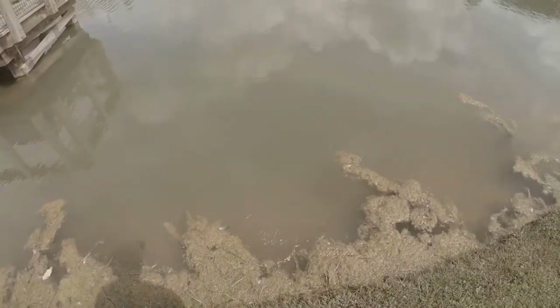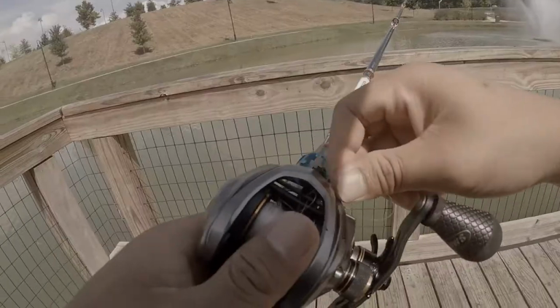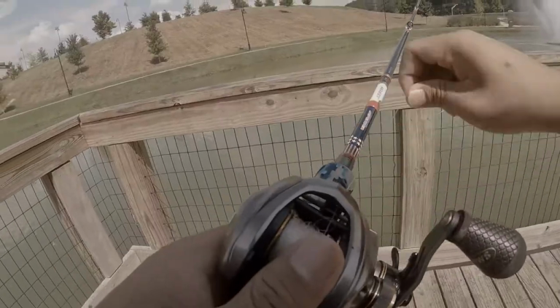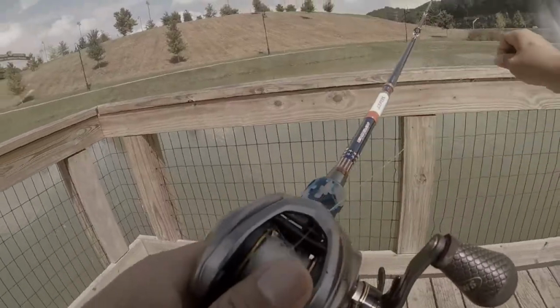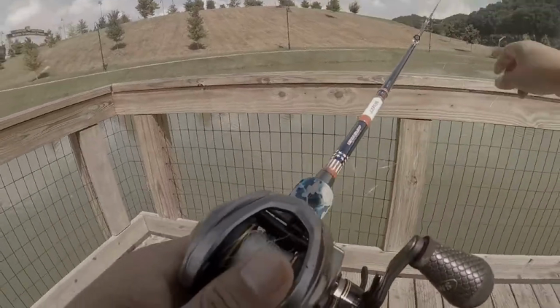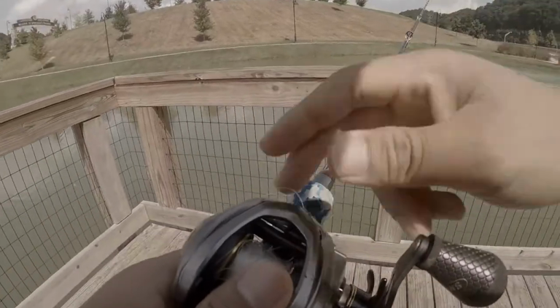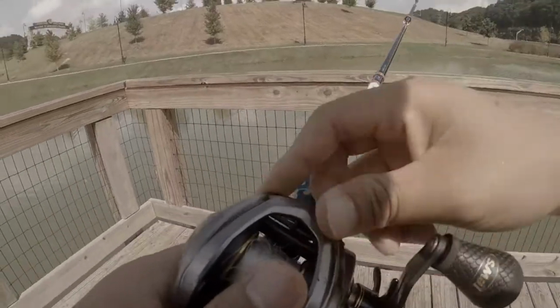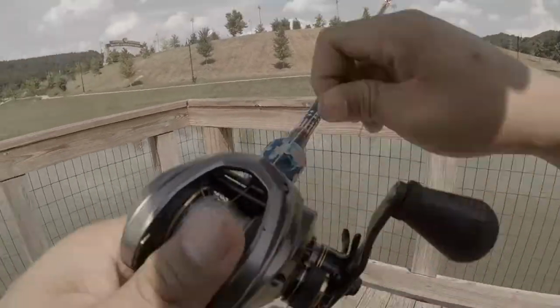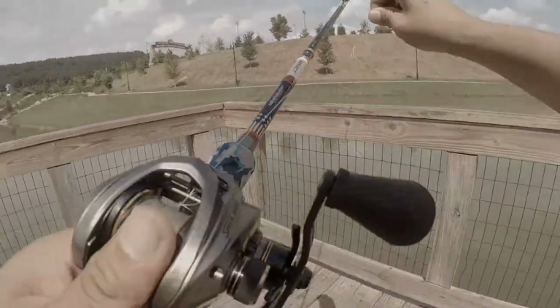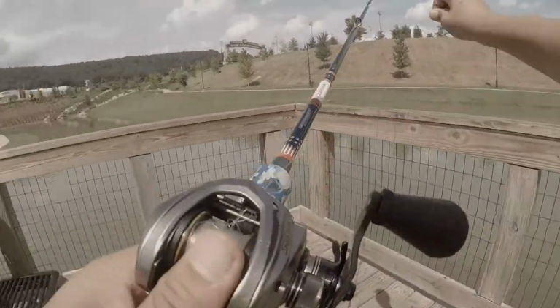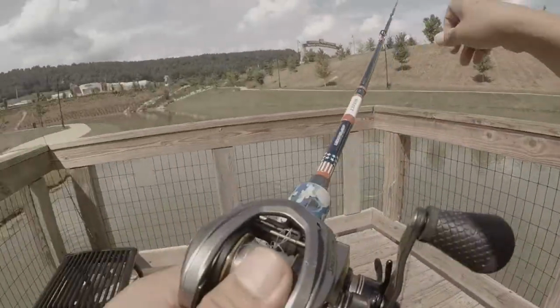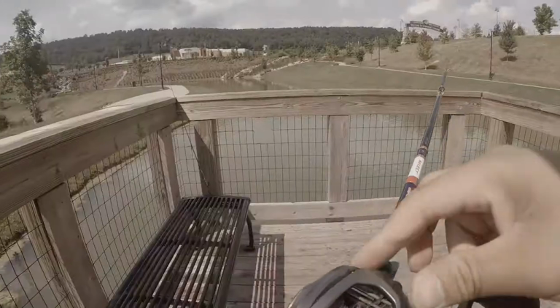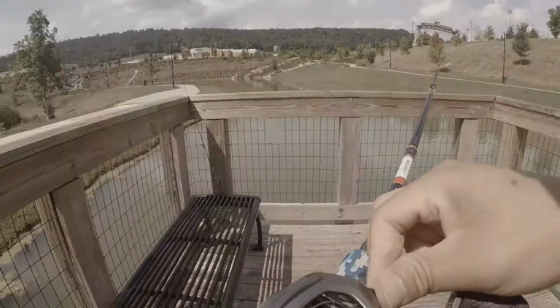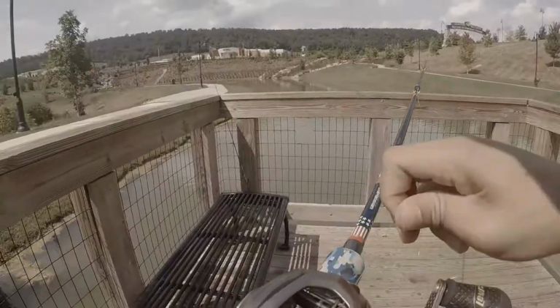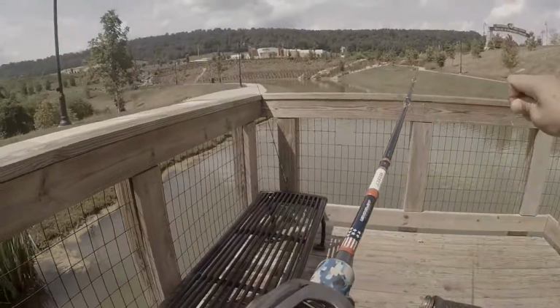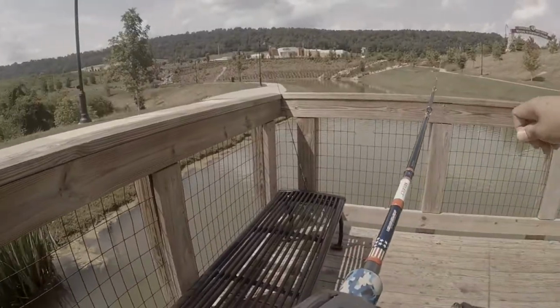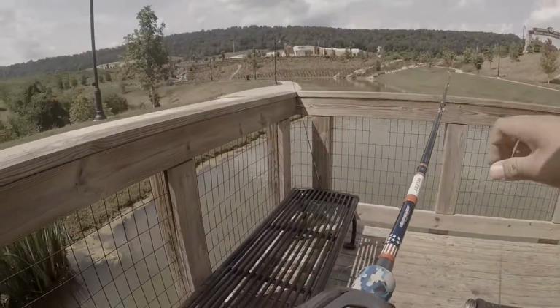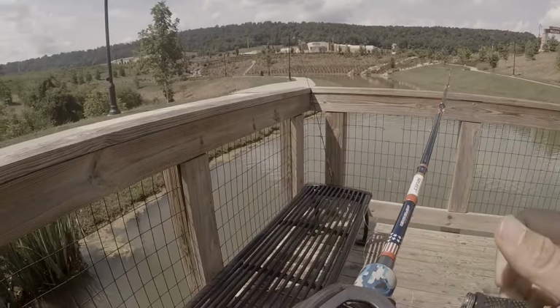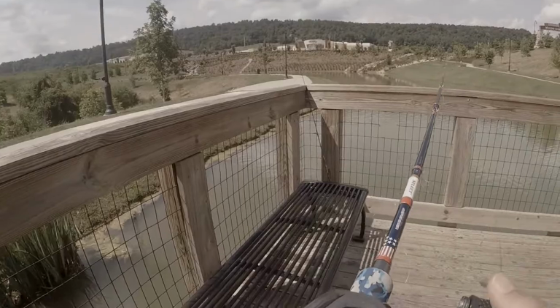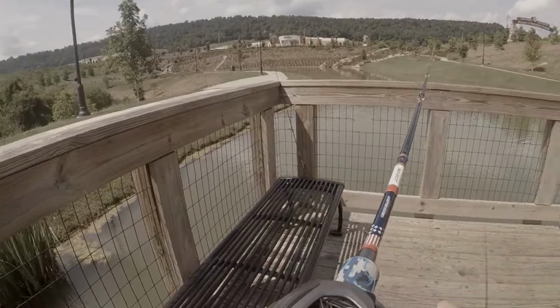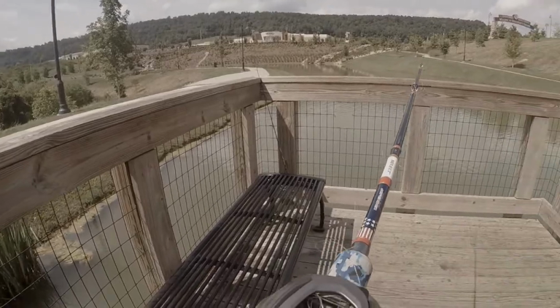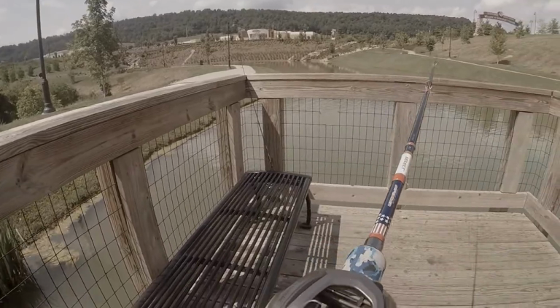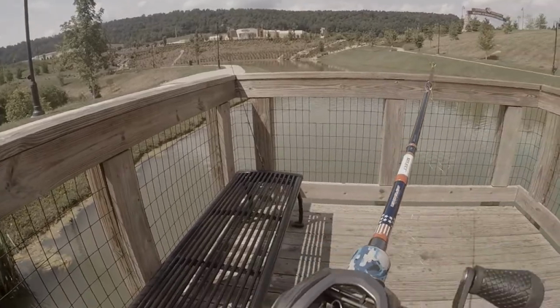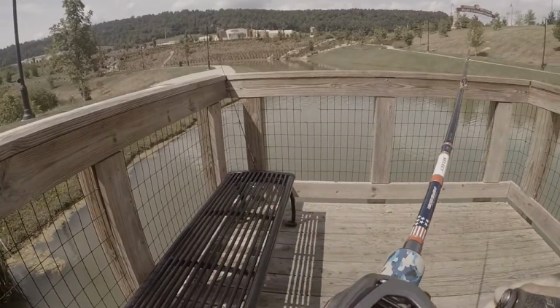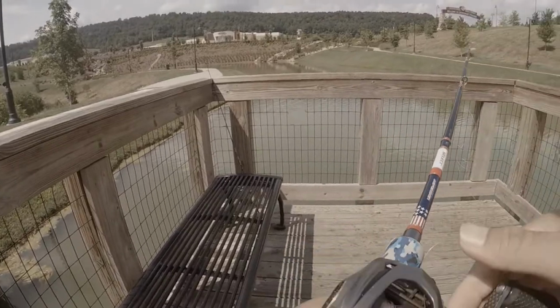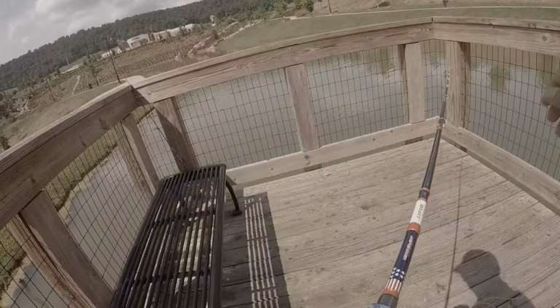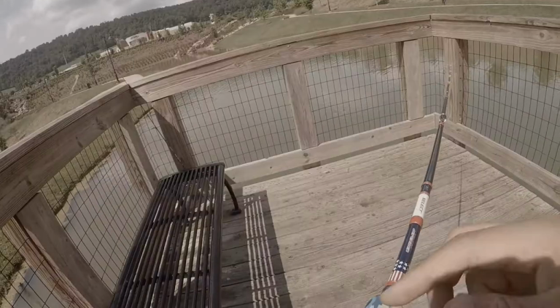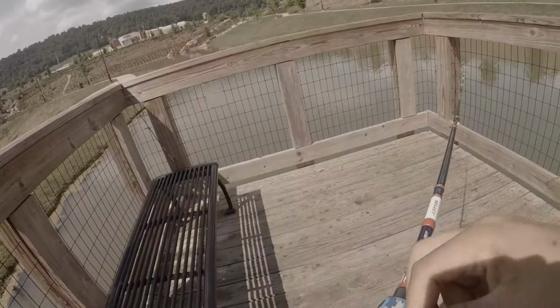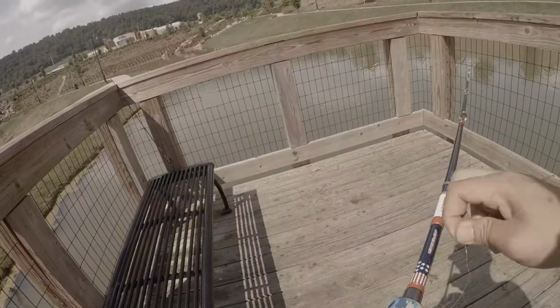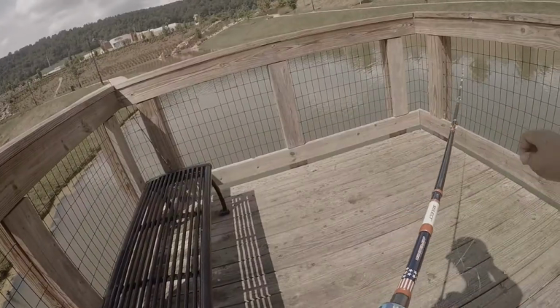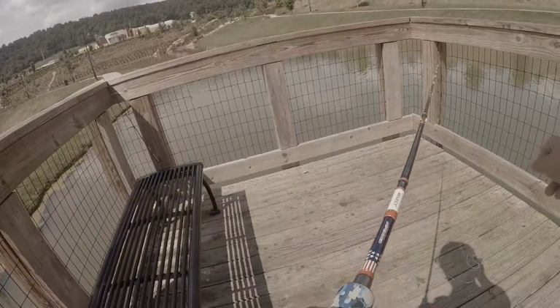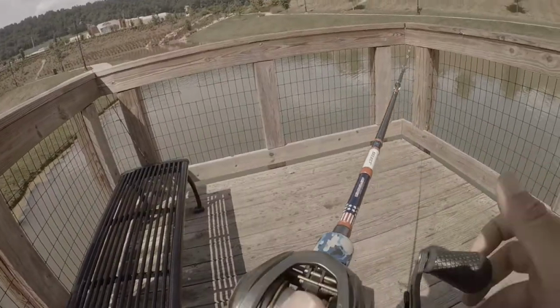Yo guys, I got like a bird's nest — bad bird's nest.